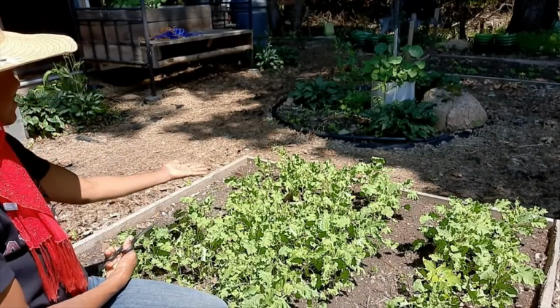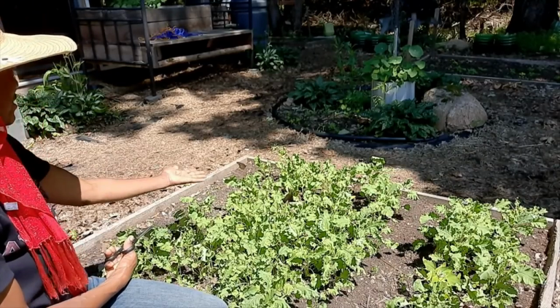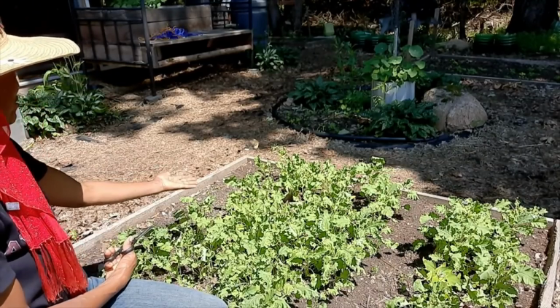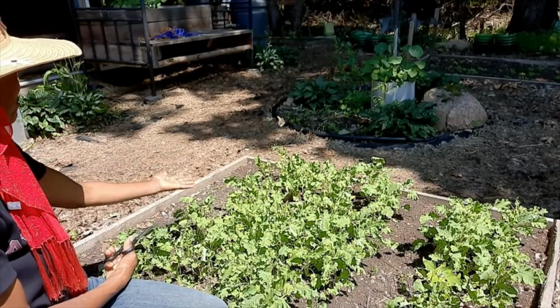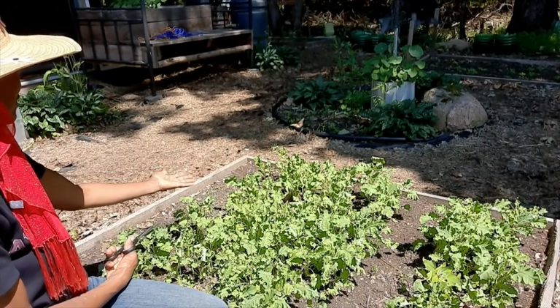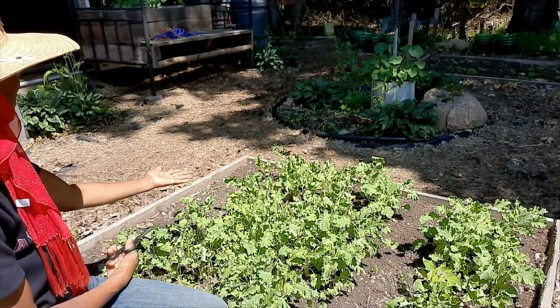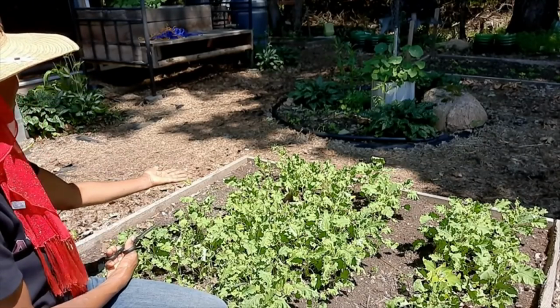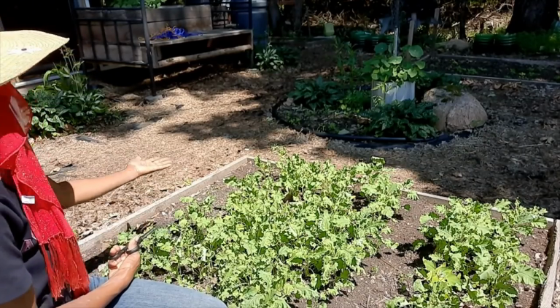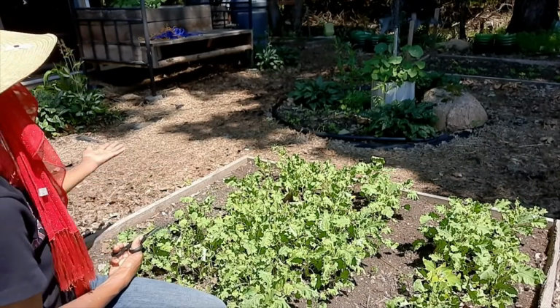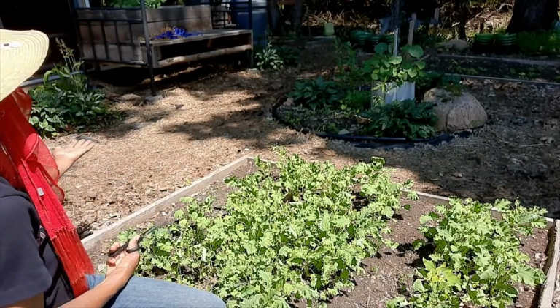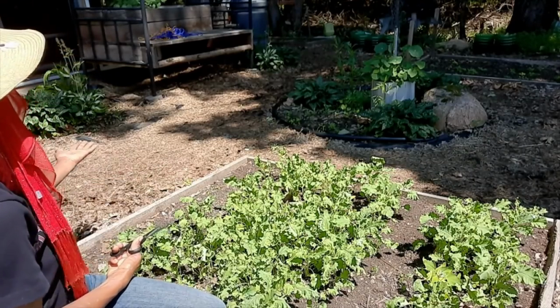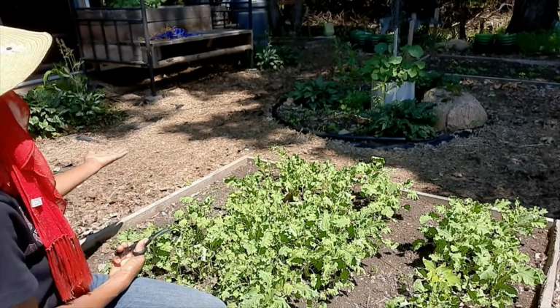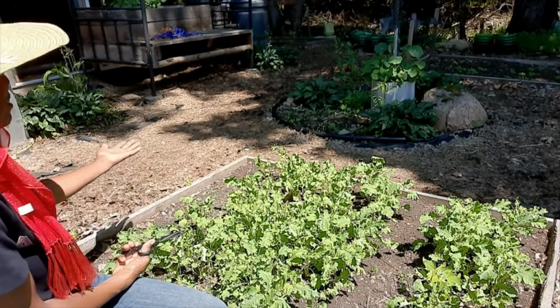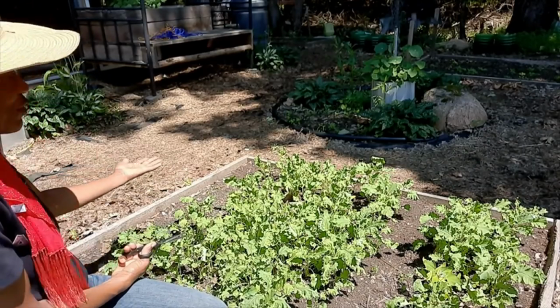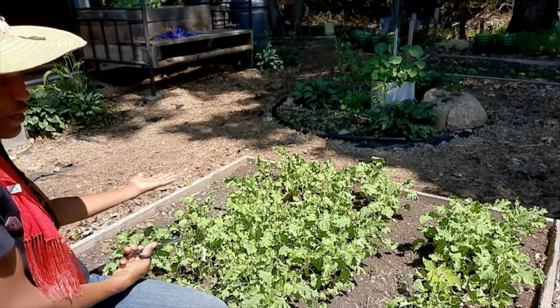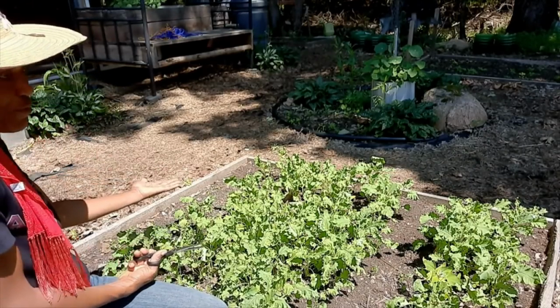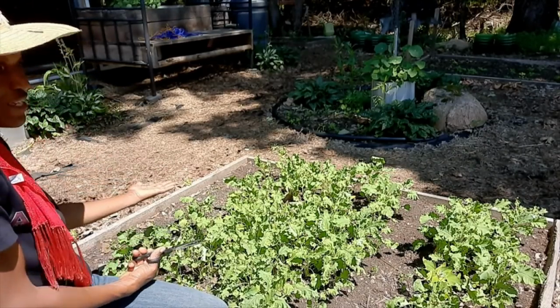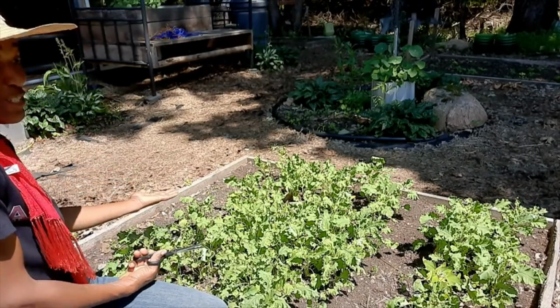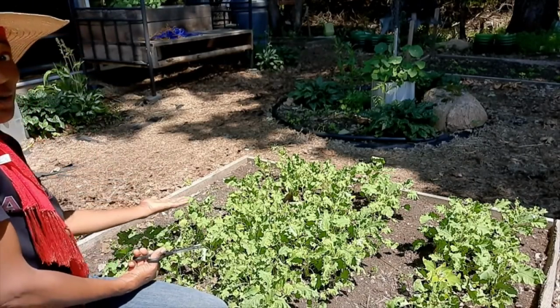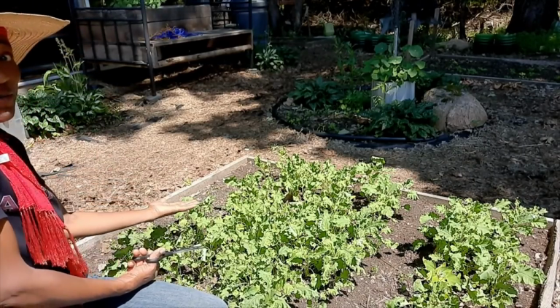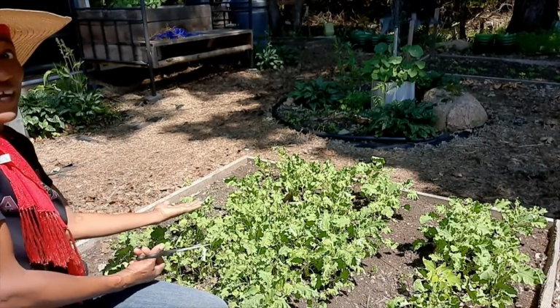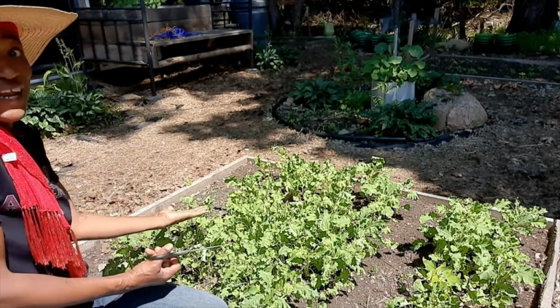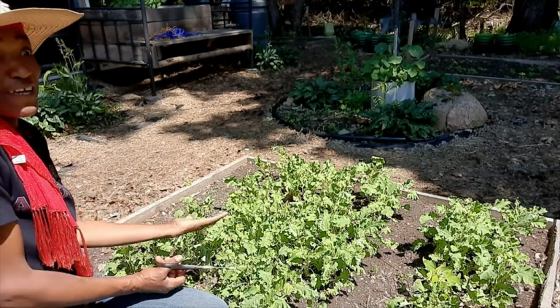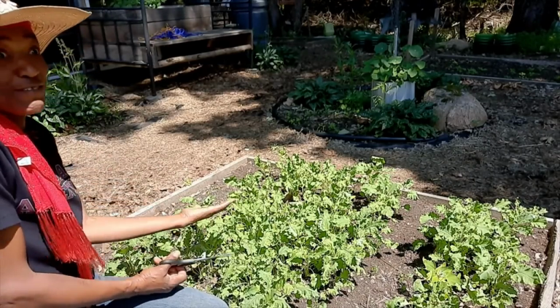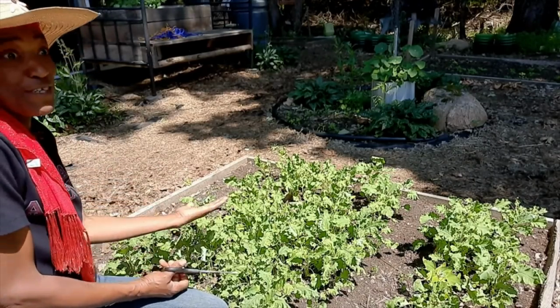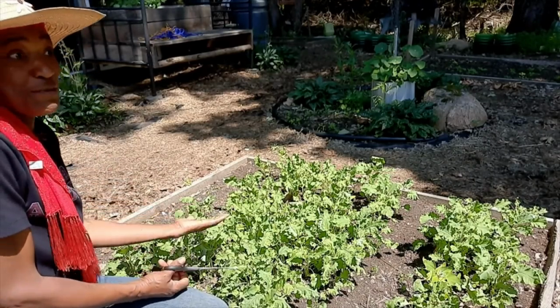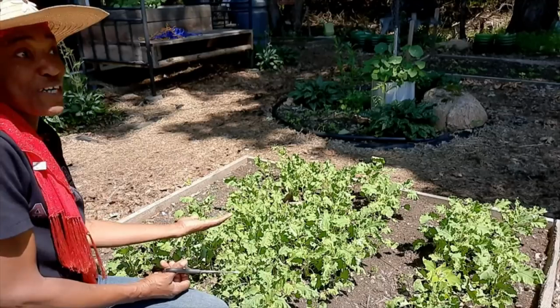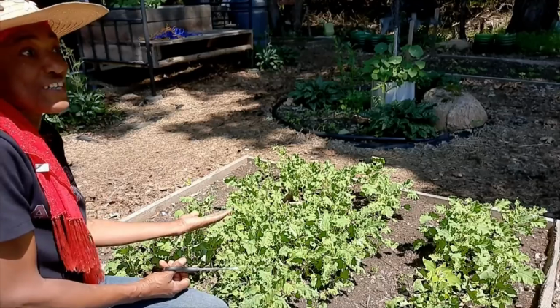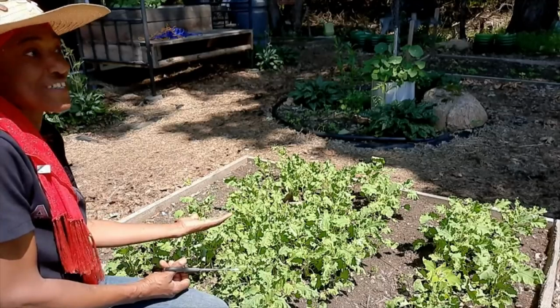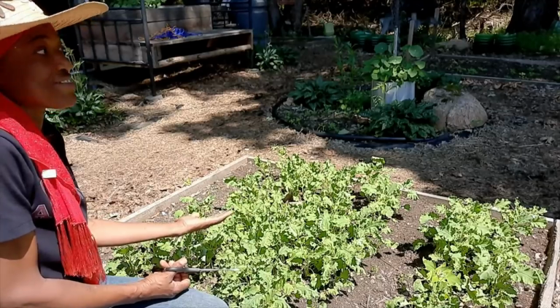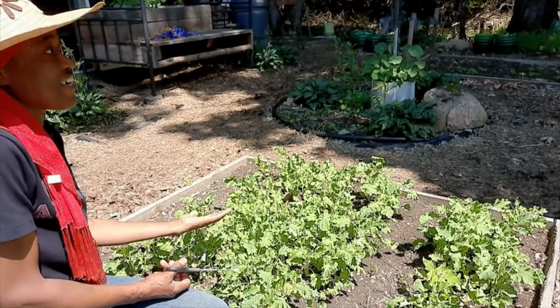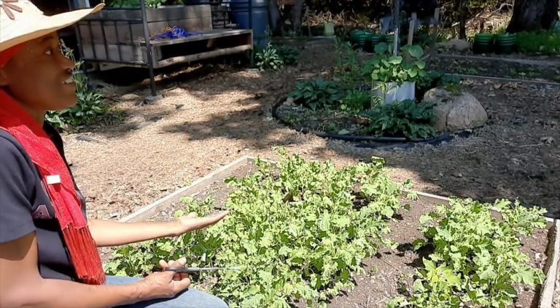Here's another monarch — maybe it's the same one, I'm not sure. But I like to see the monarchs around.